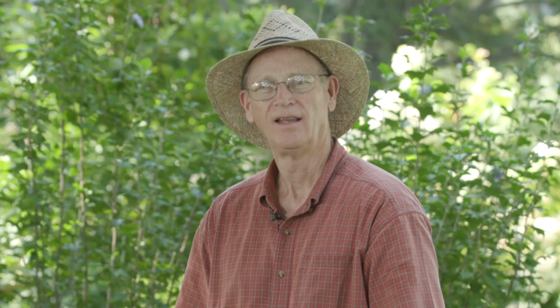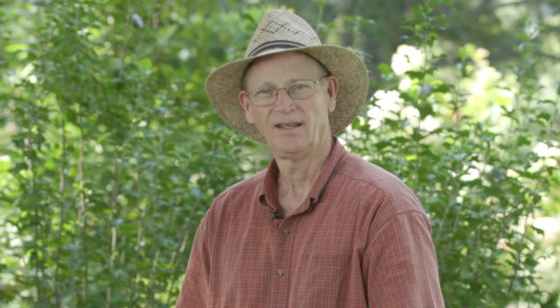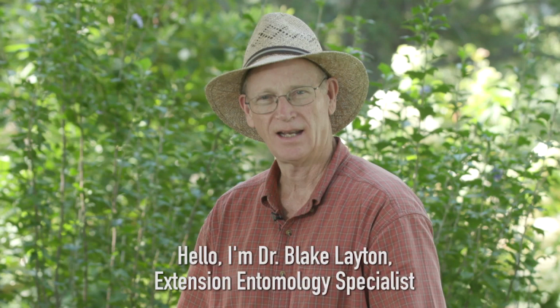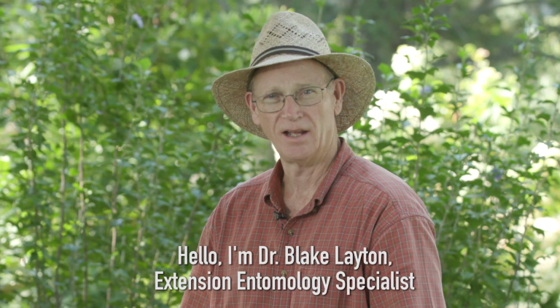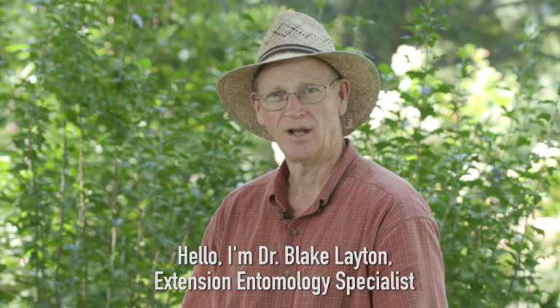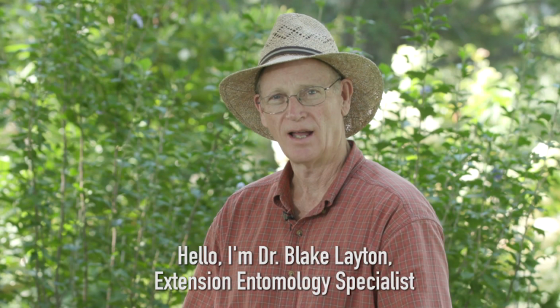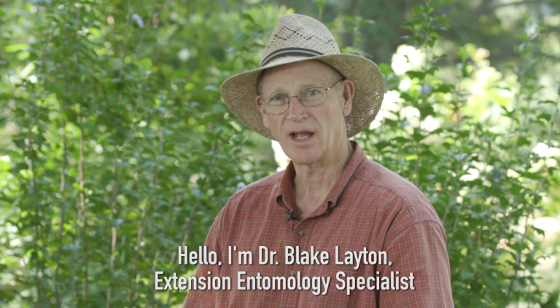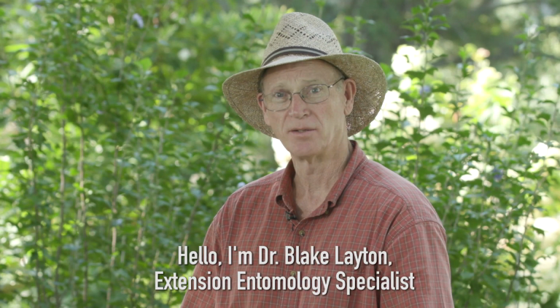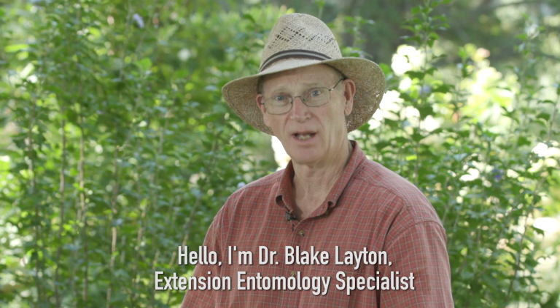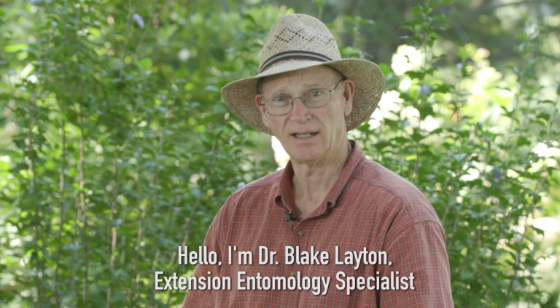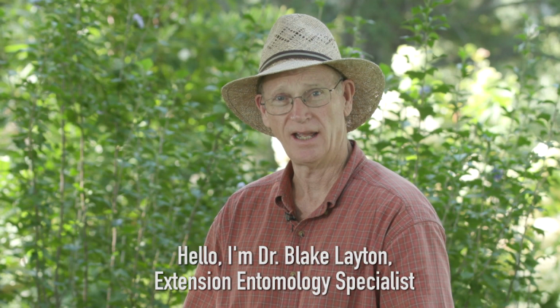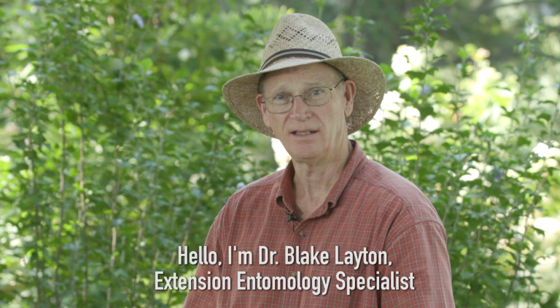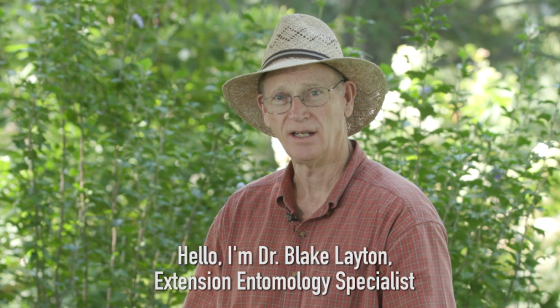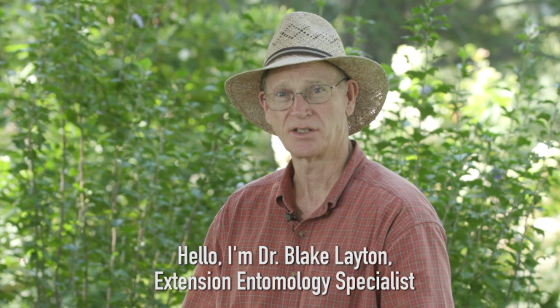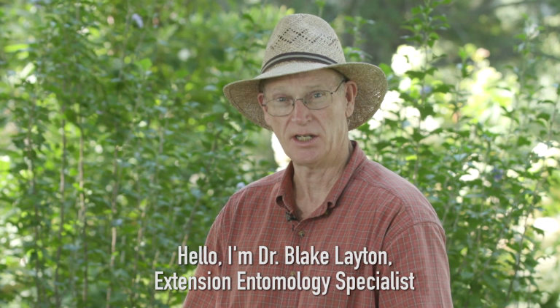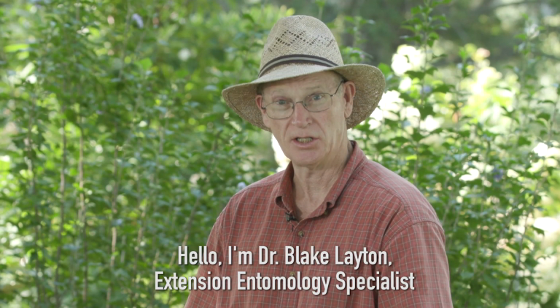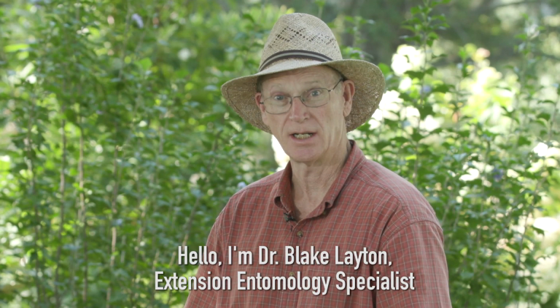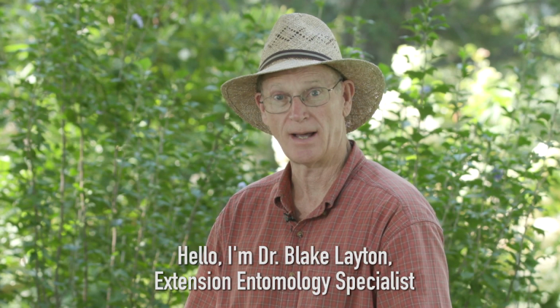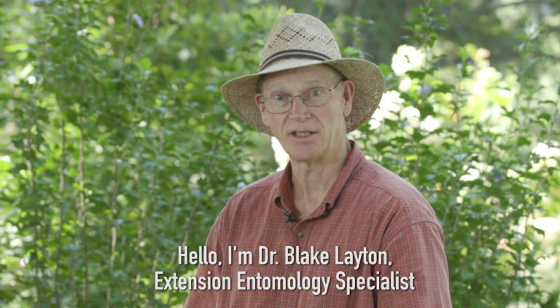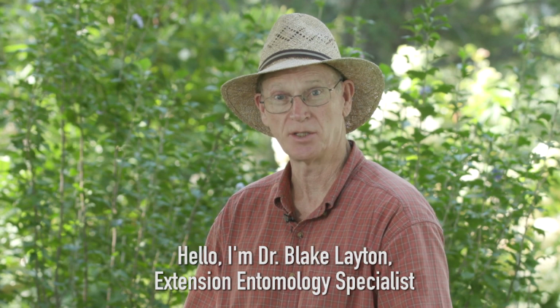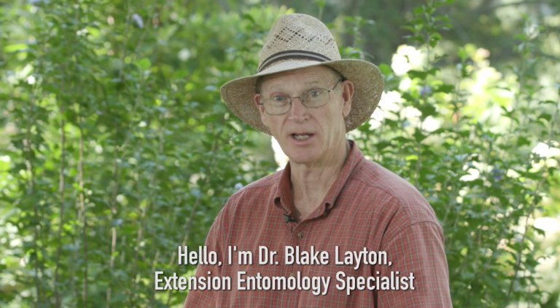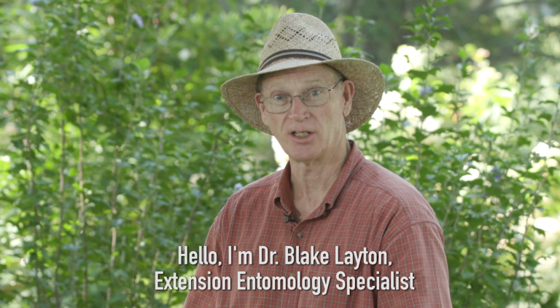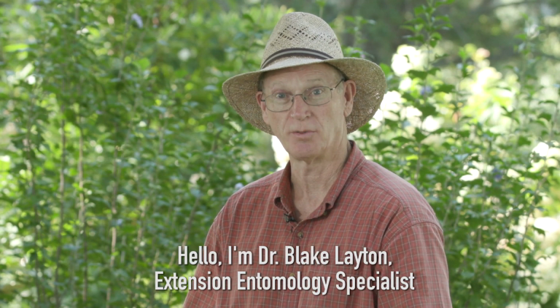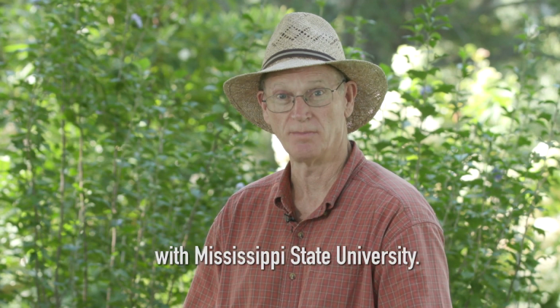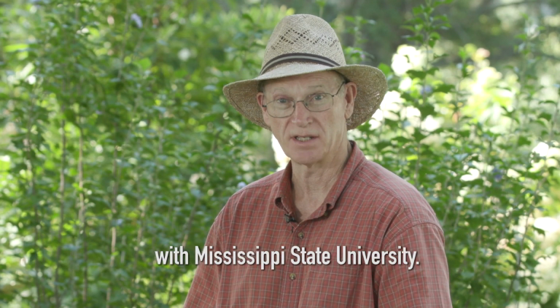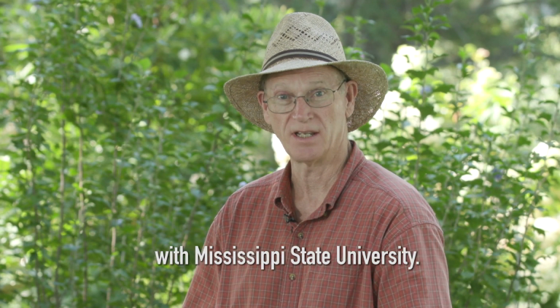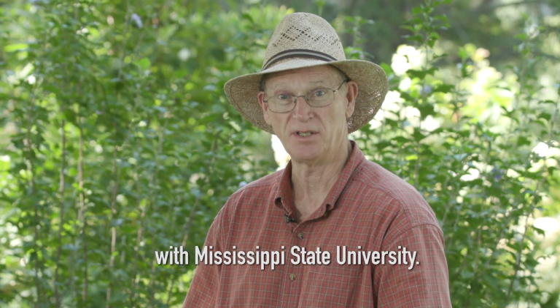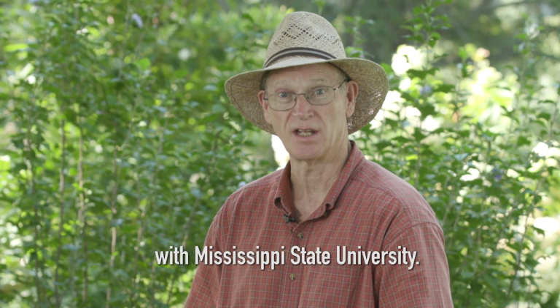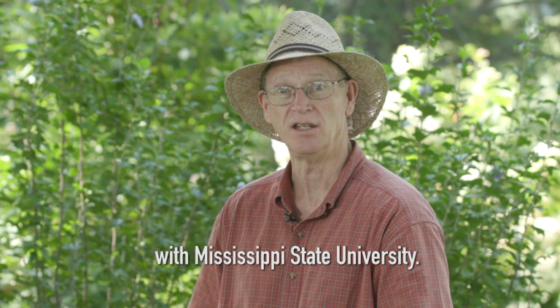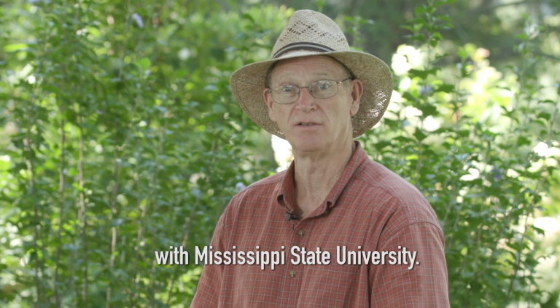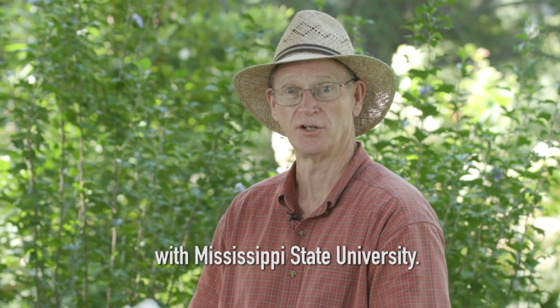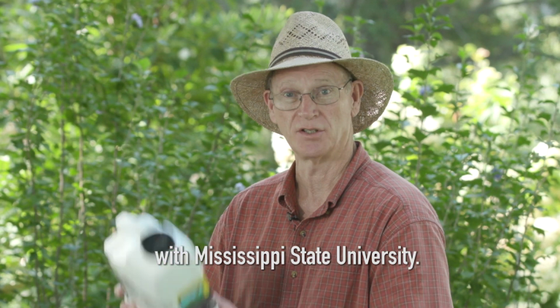Hello, I'm Dr. Blake Layton, extension entomology specialist with Mississippi State University.